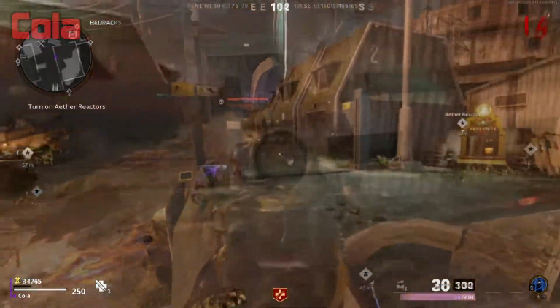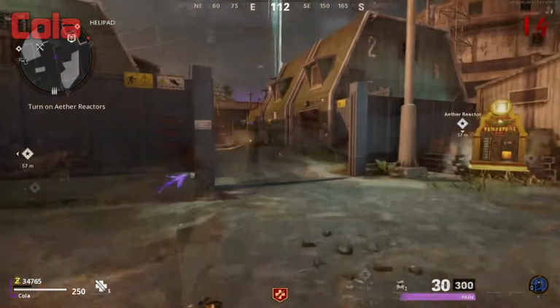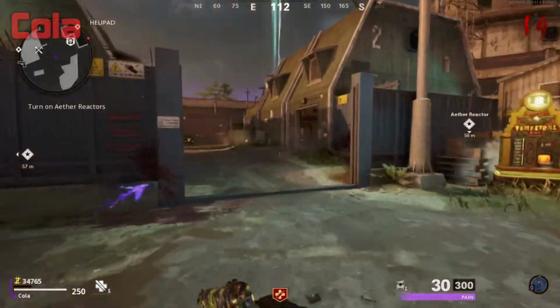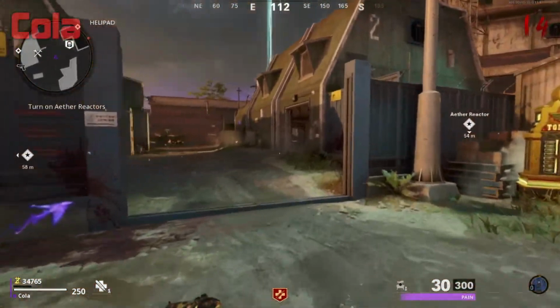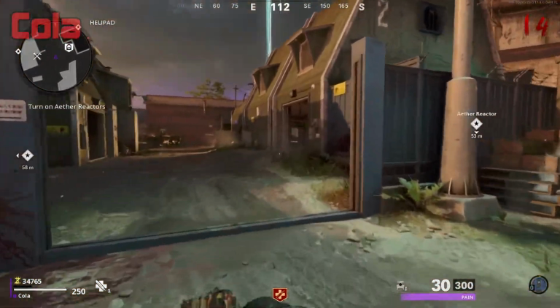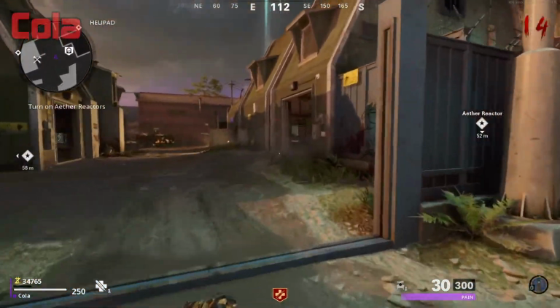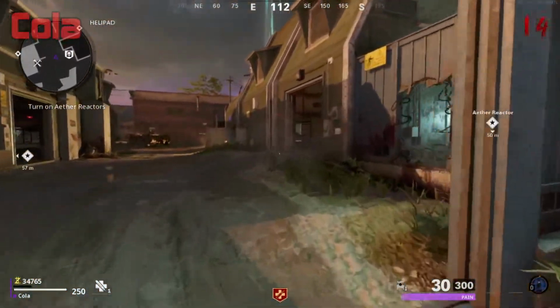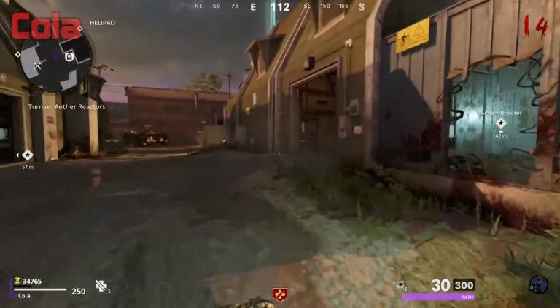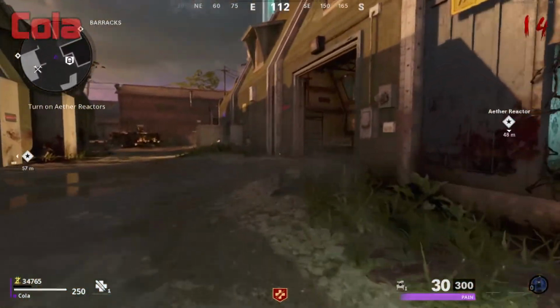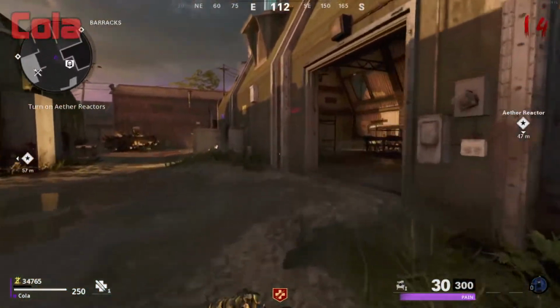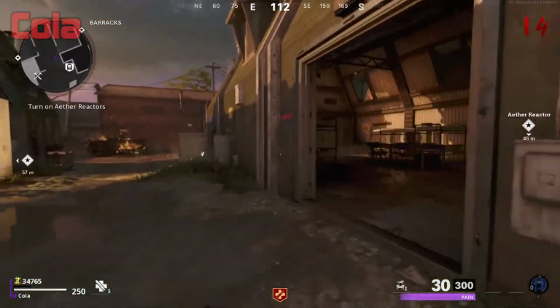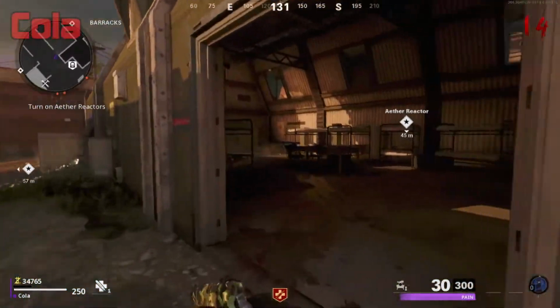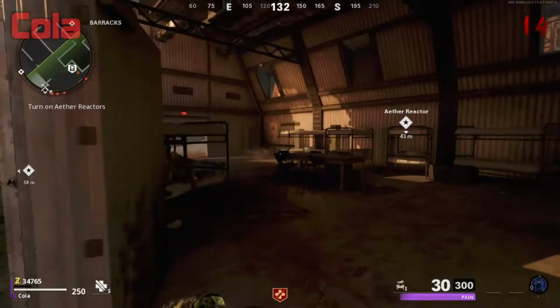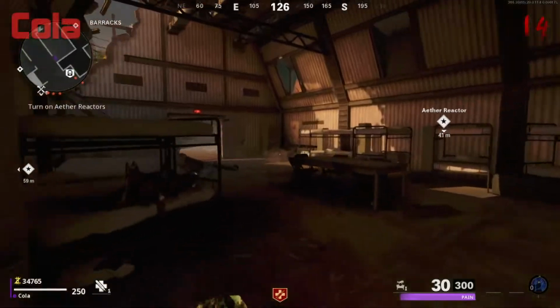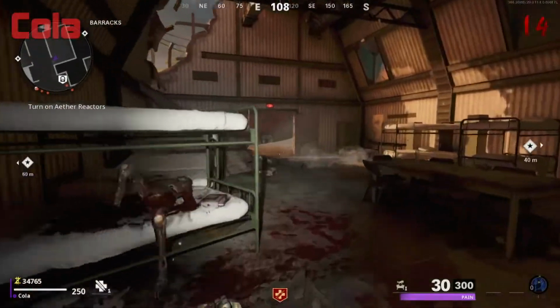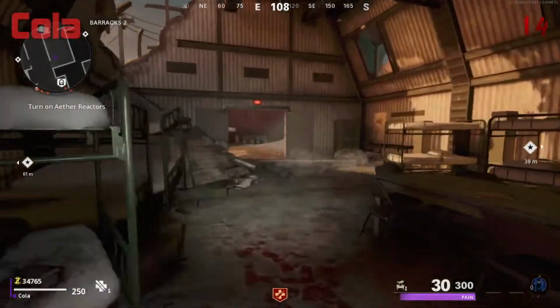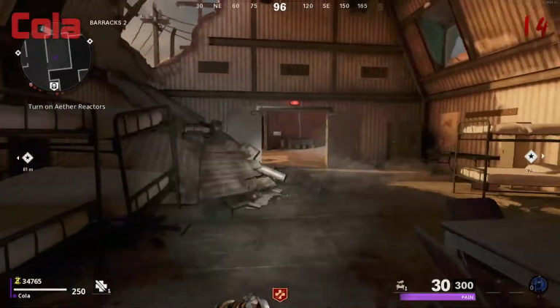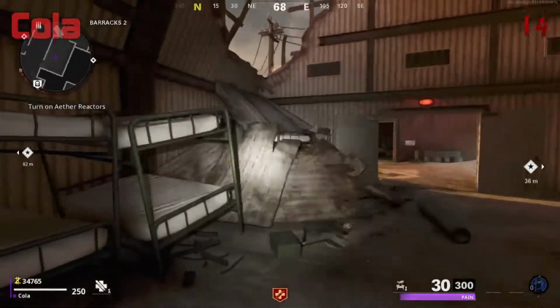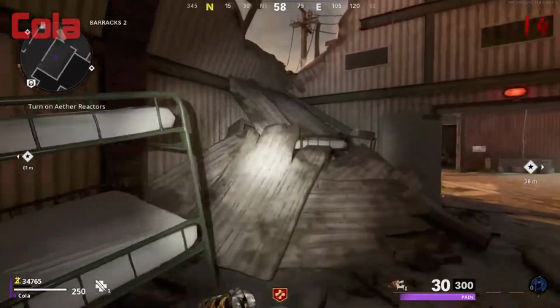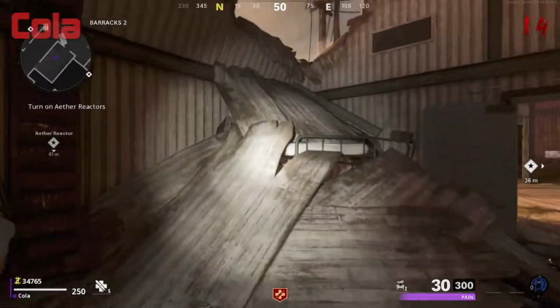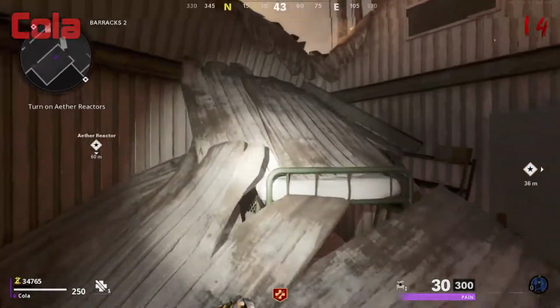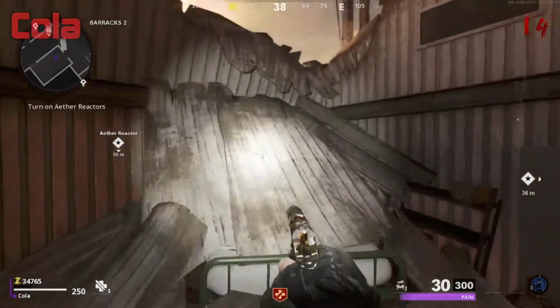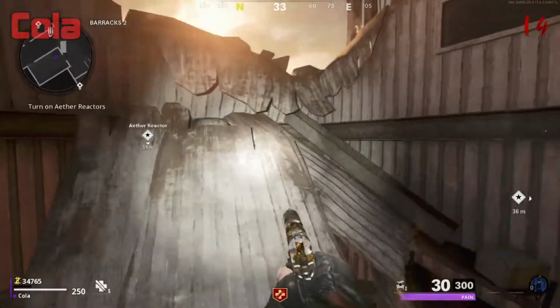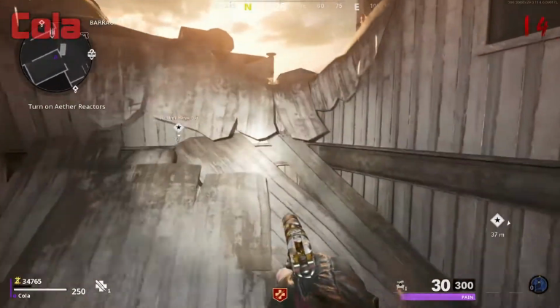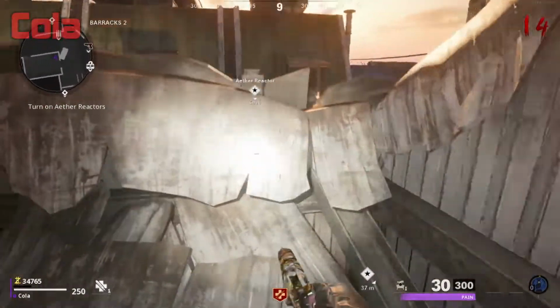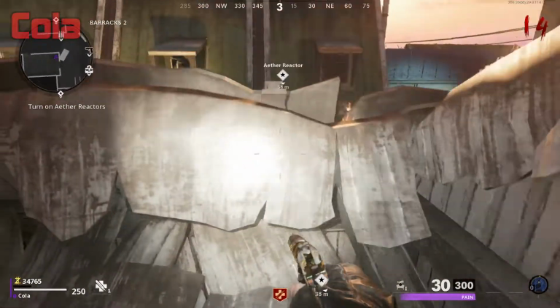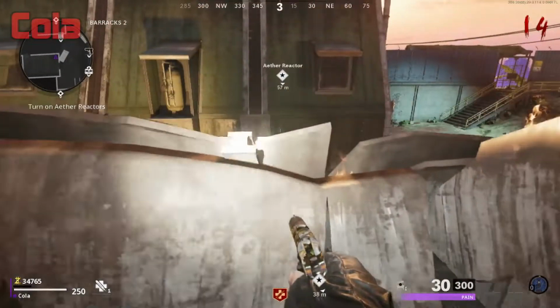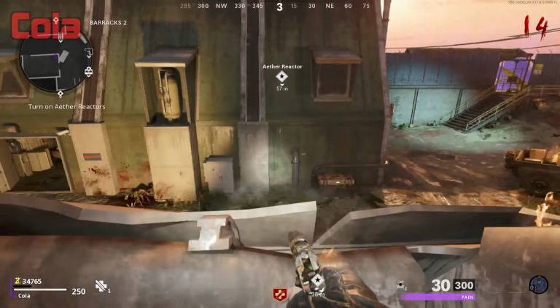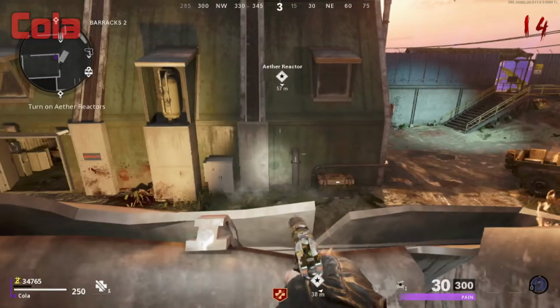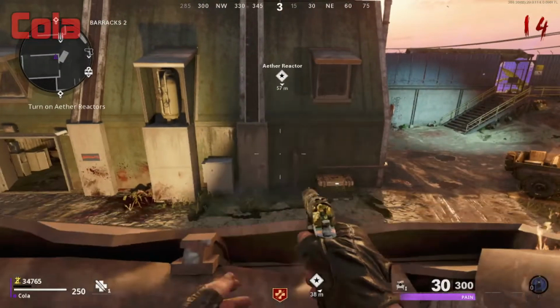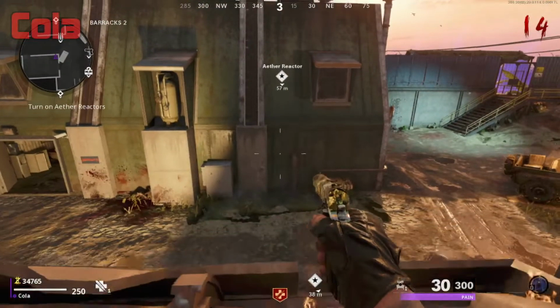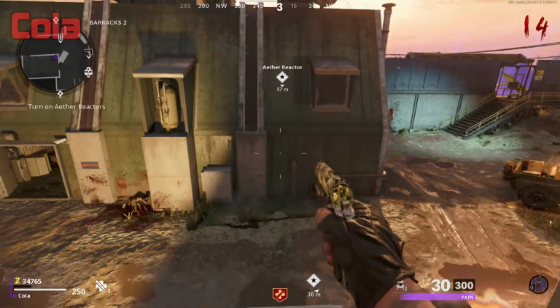For this glitch the only thing you need to do is make your way to the barracks. Once you're here you want to go up to the ramp in the corner and jump on top of this ledge.